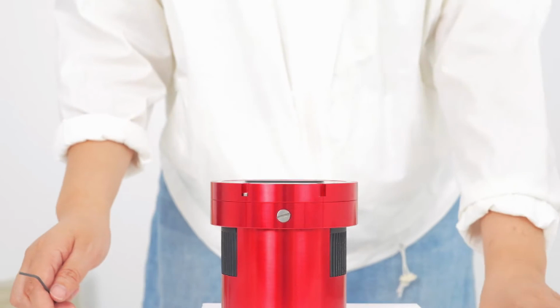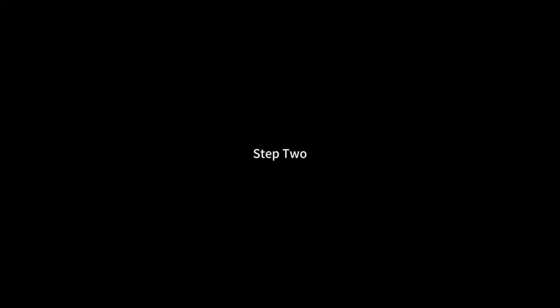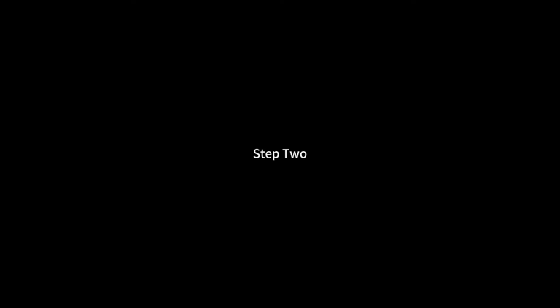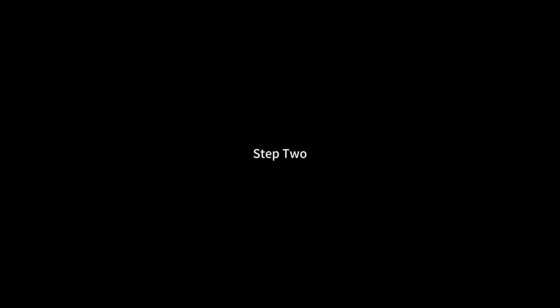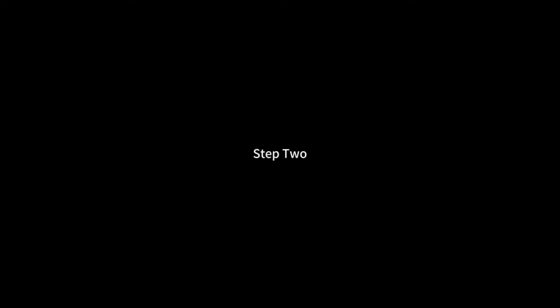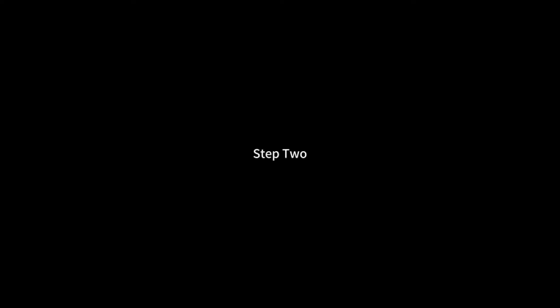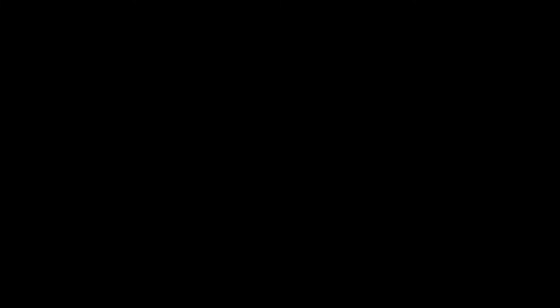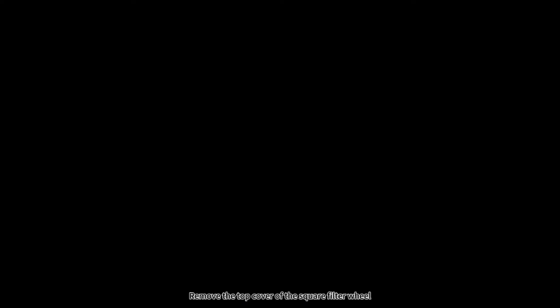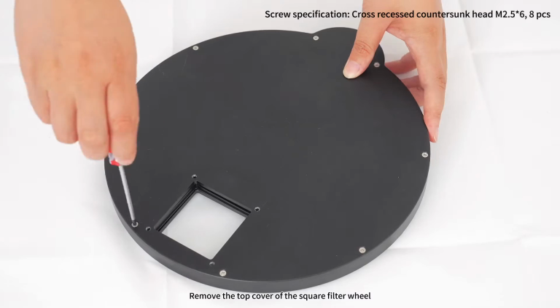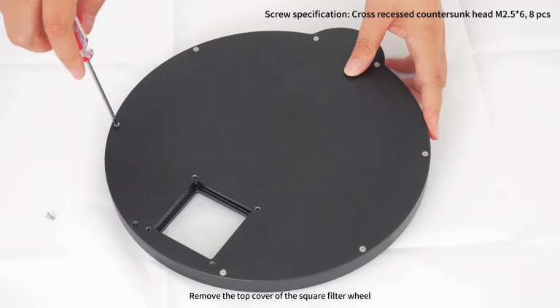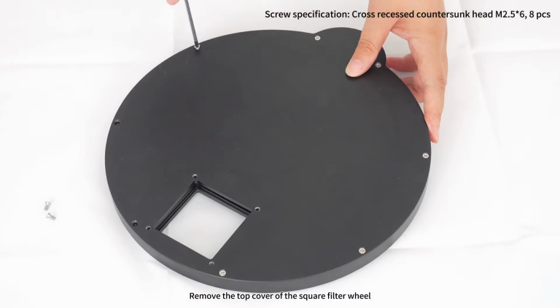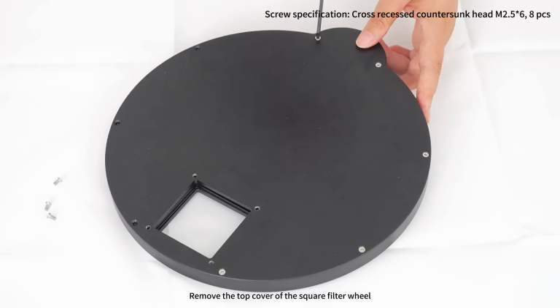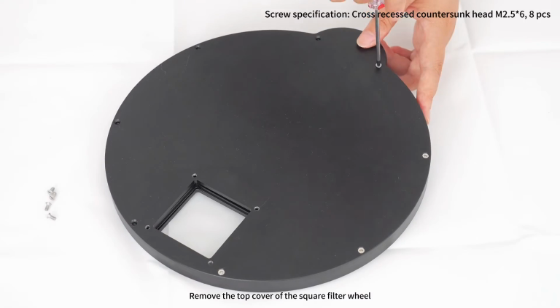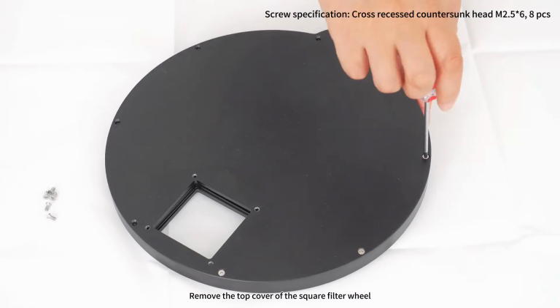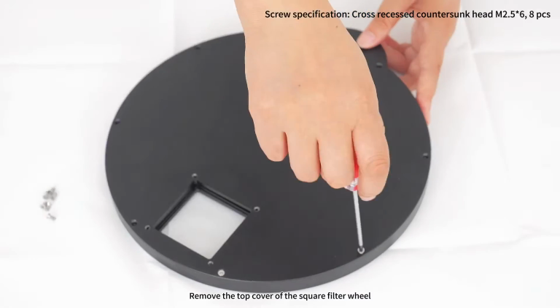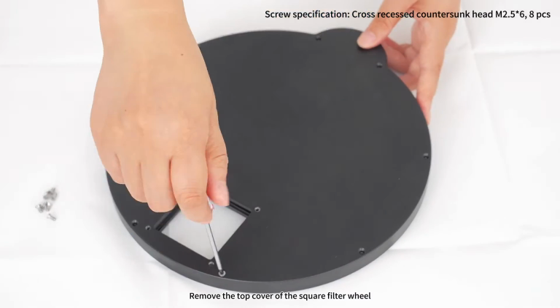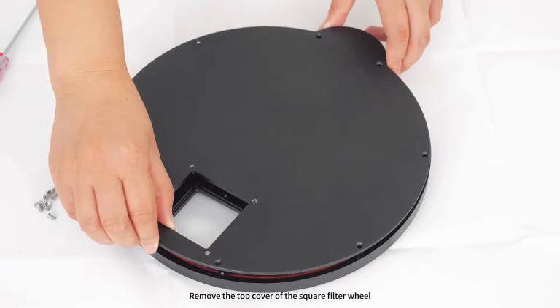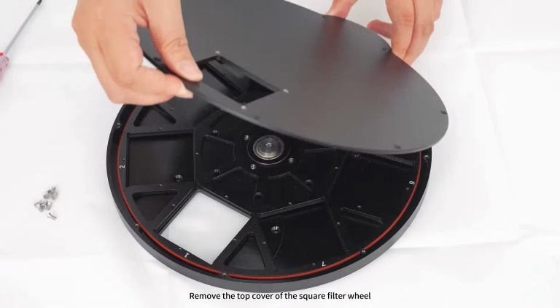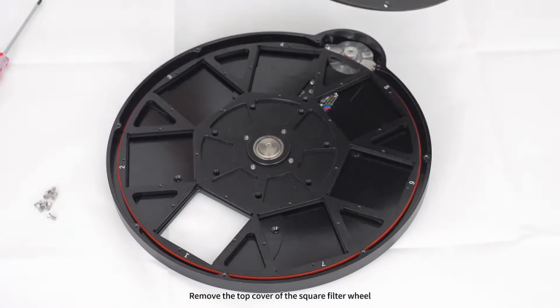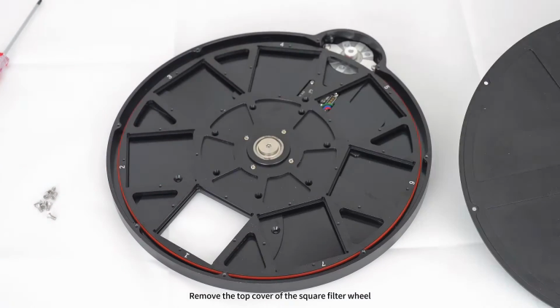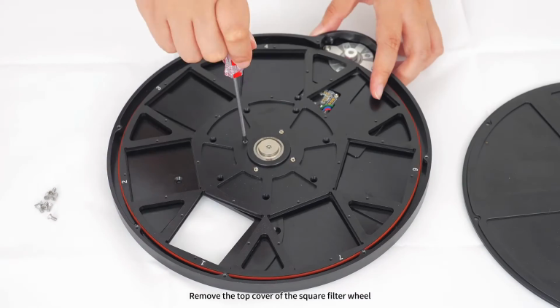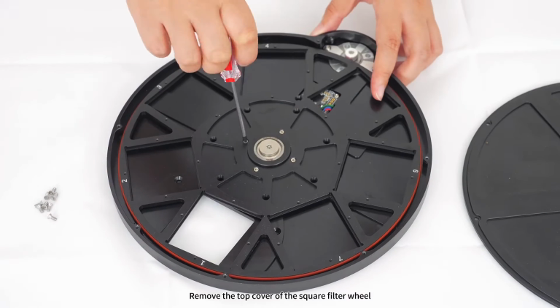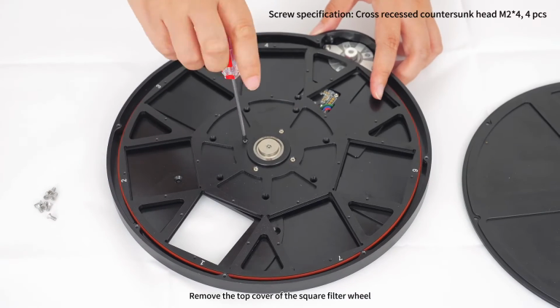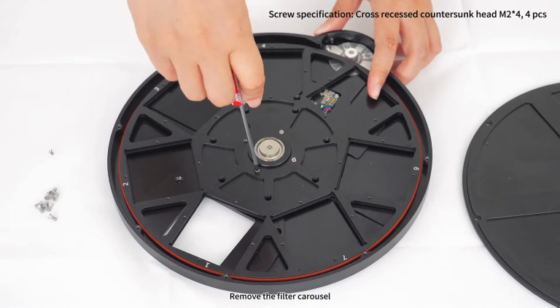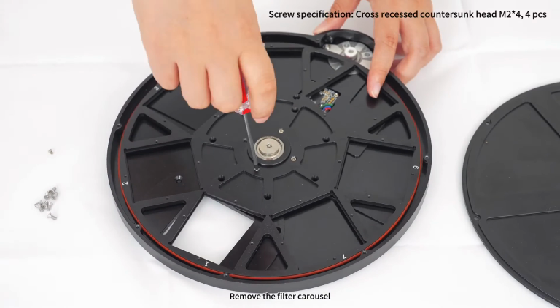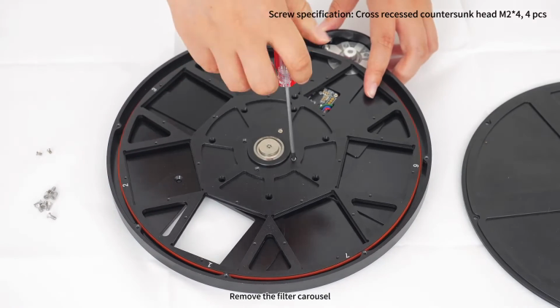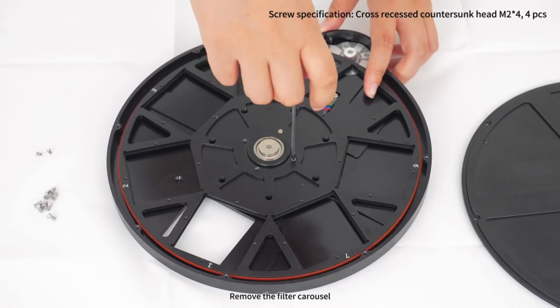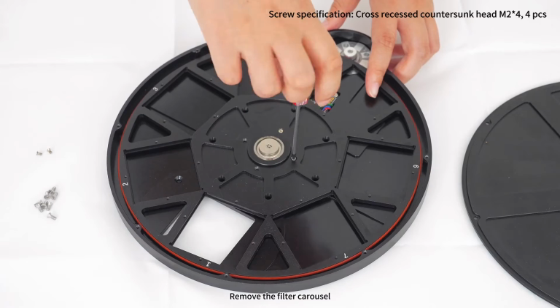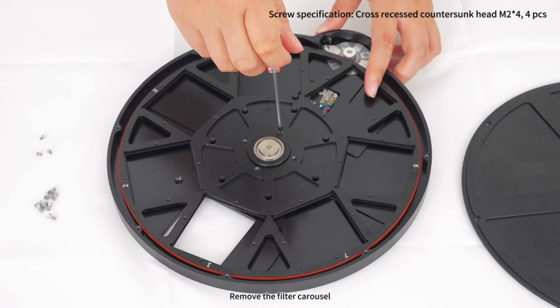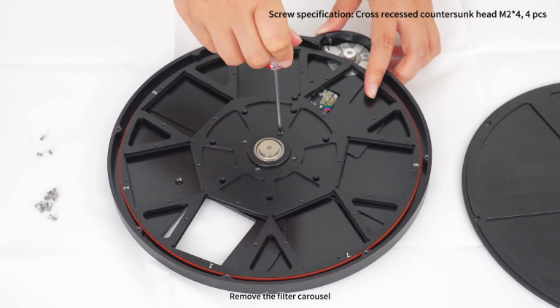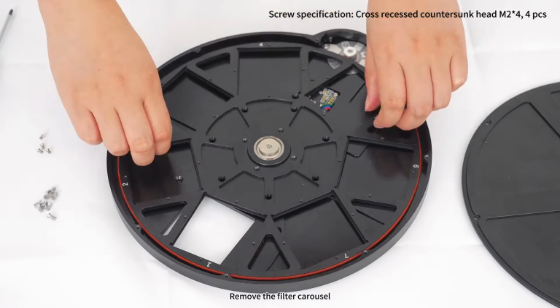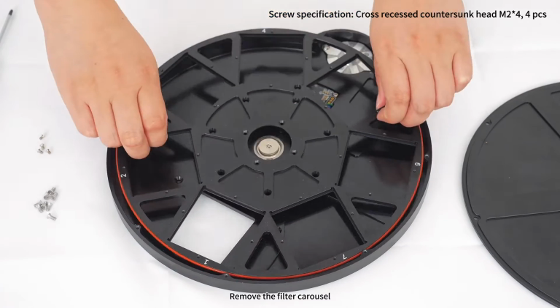Step 2: remove the top cover of the square filter wheel. Remove the filter carousel.